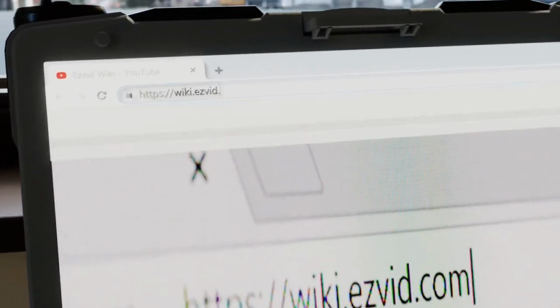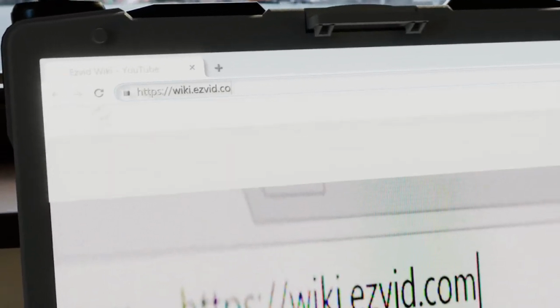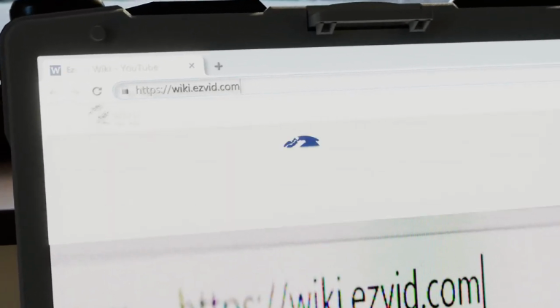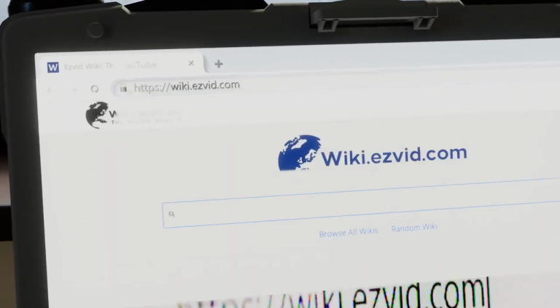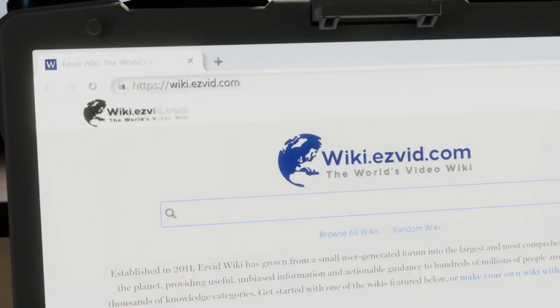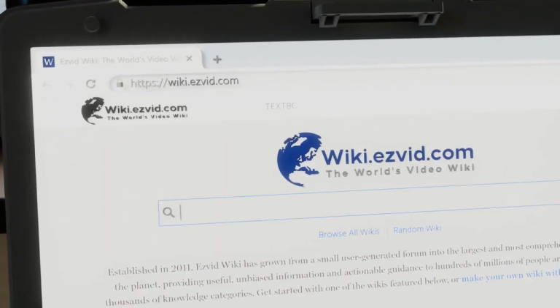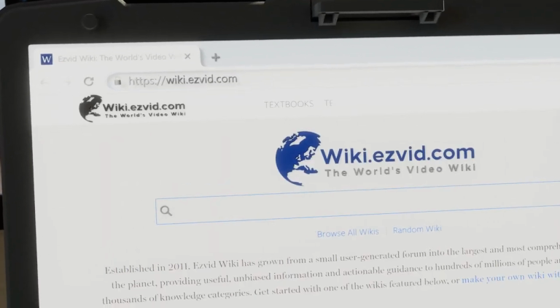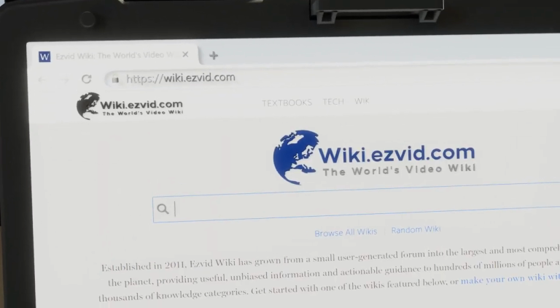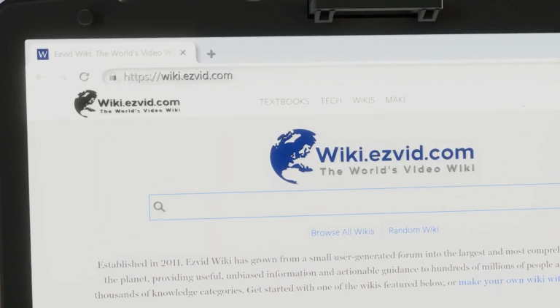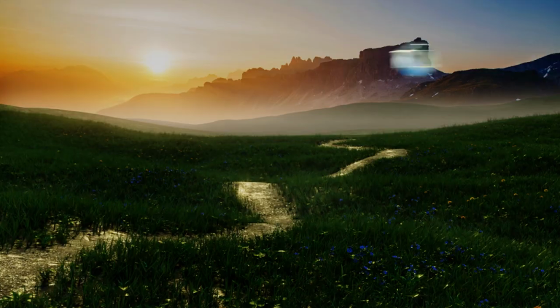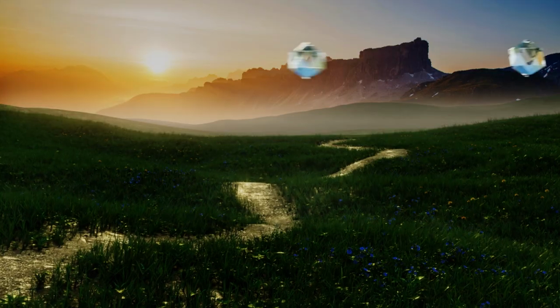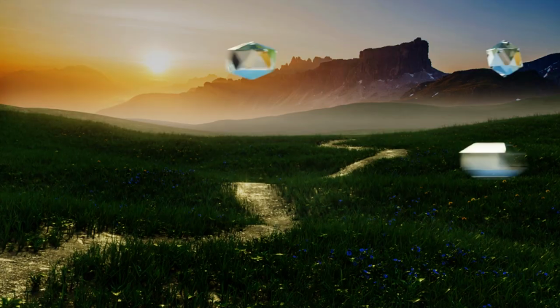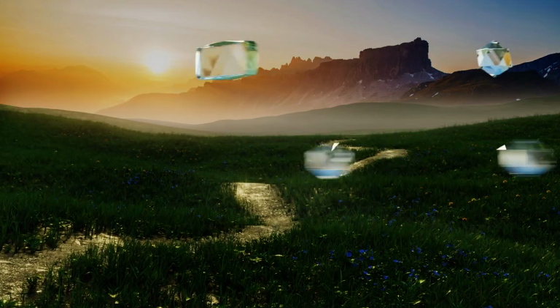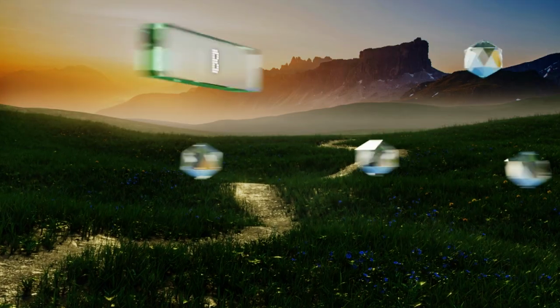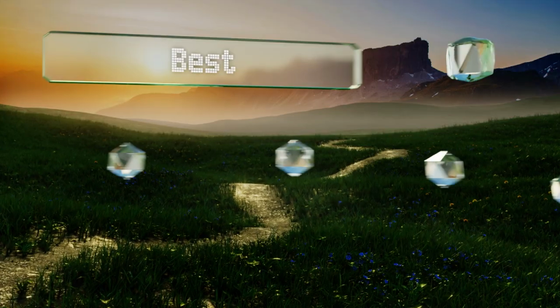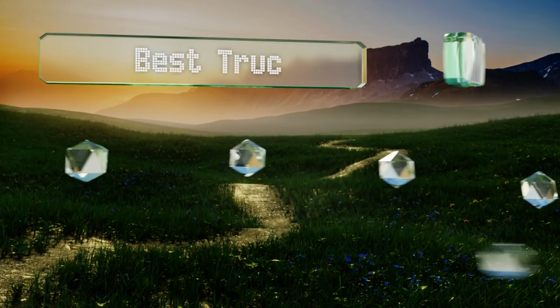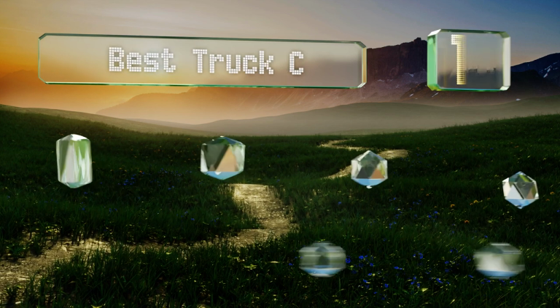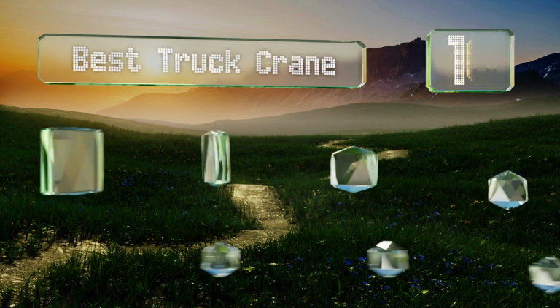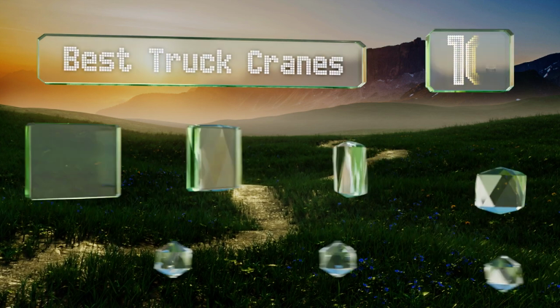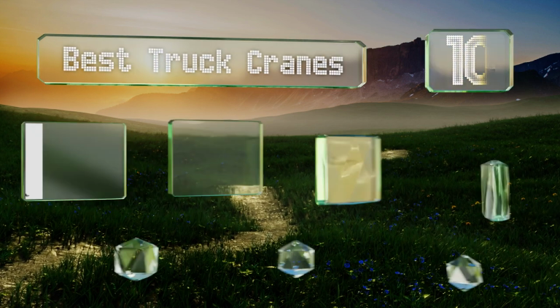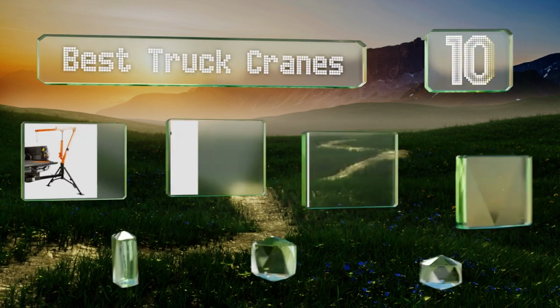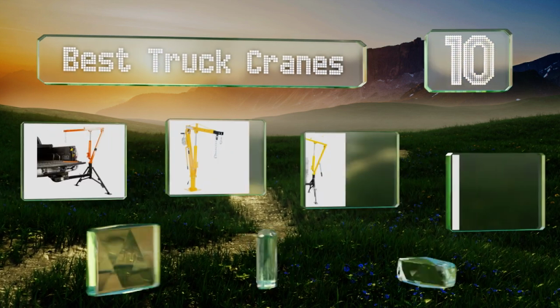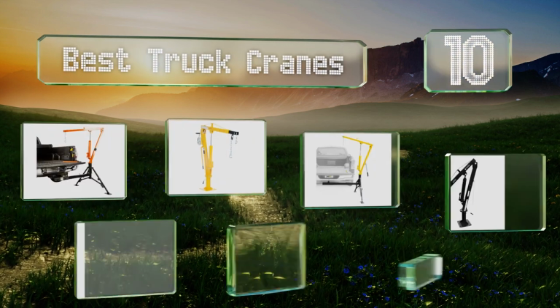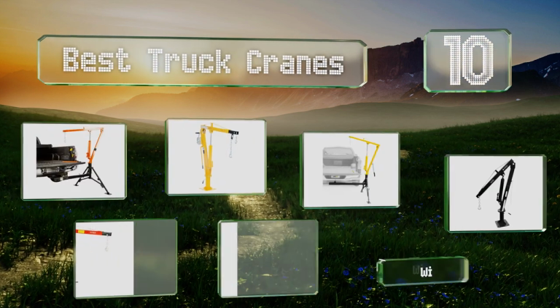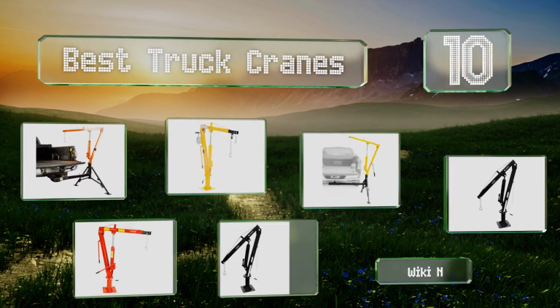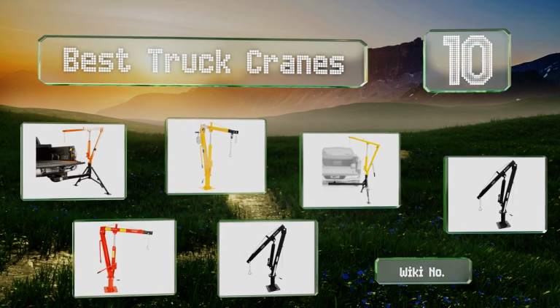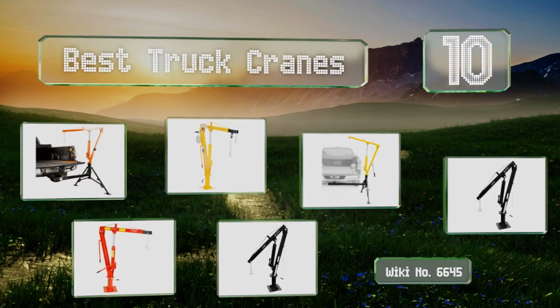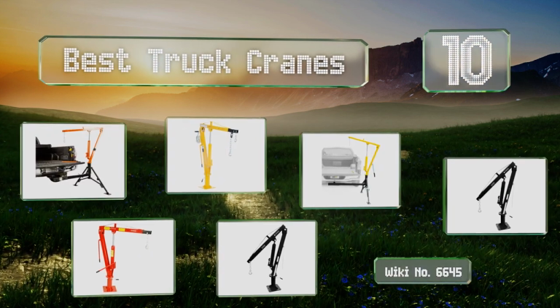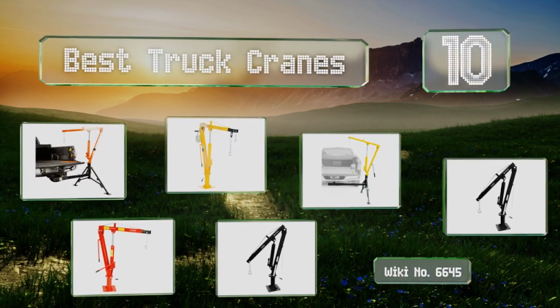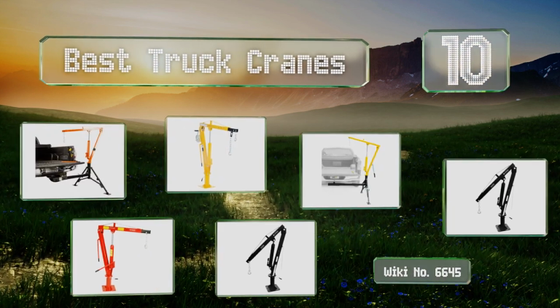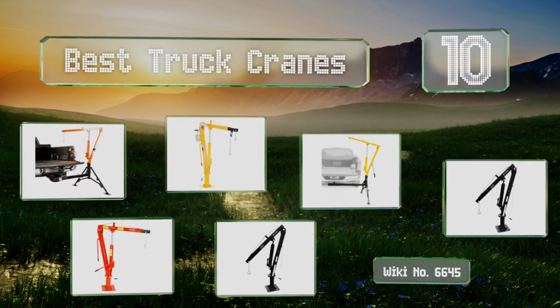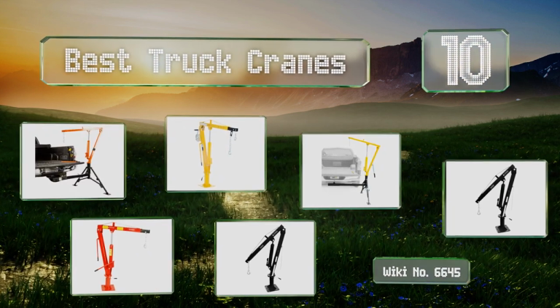EasyVid presents the 10 best truck cranes. Let's get started with the list.